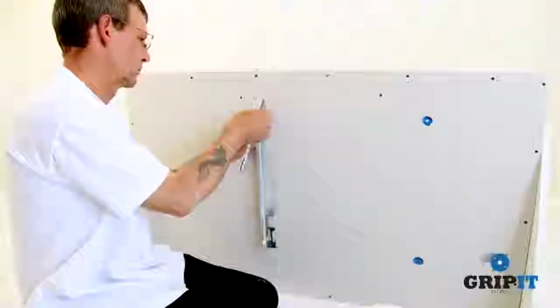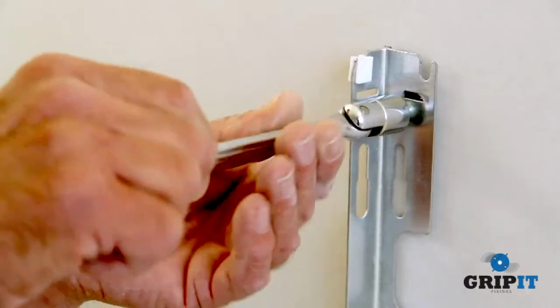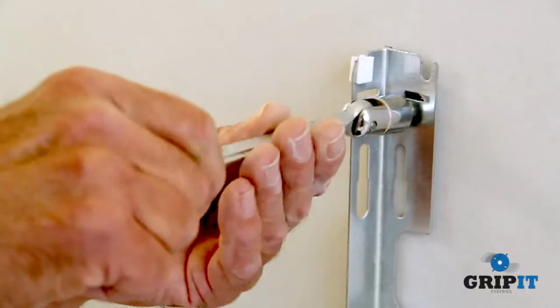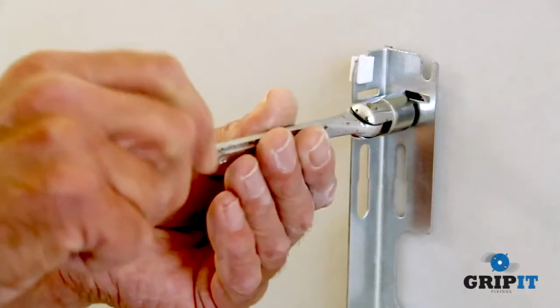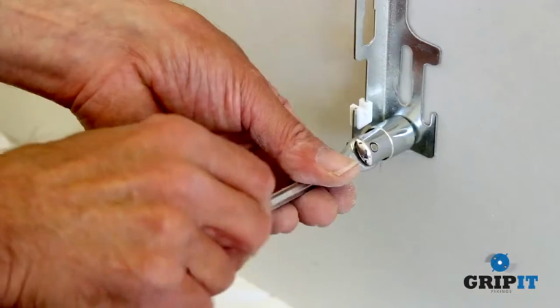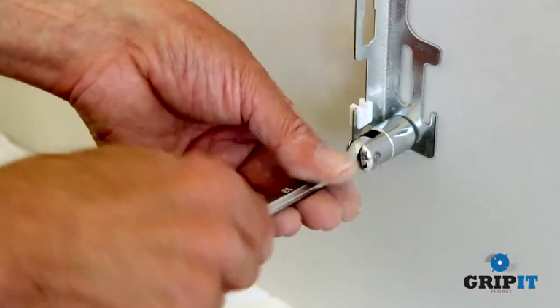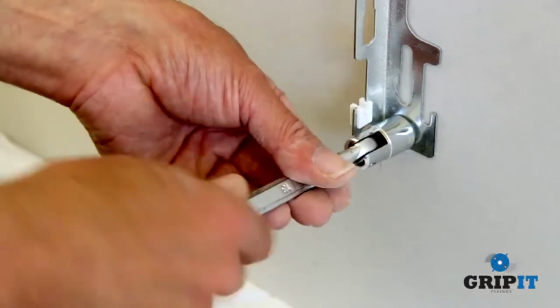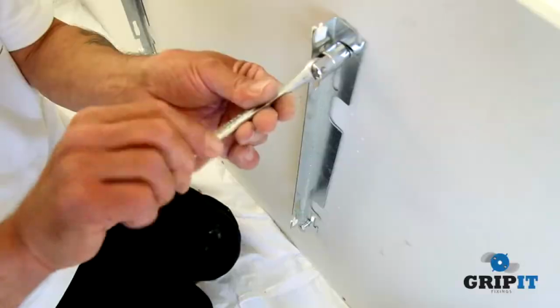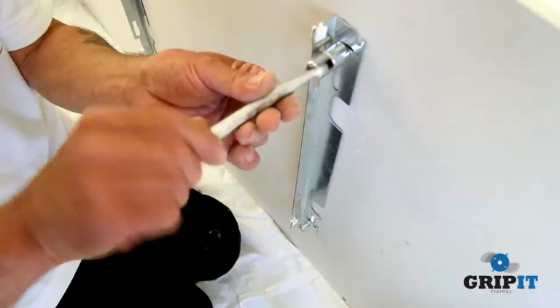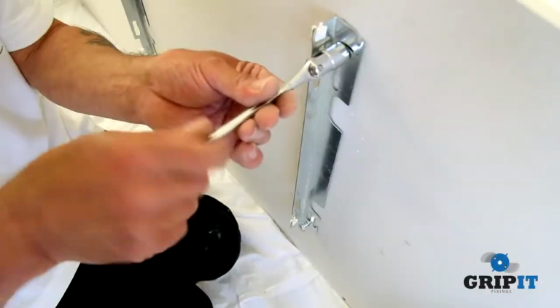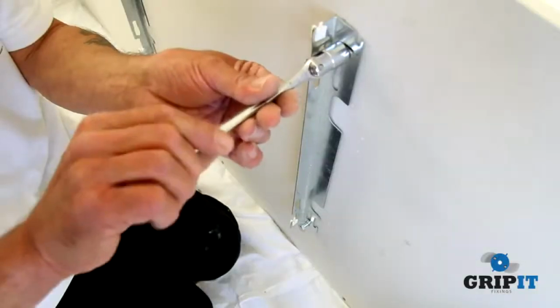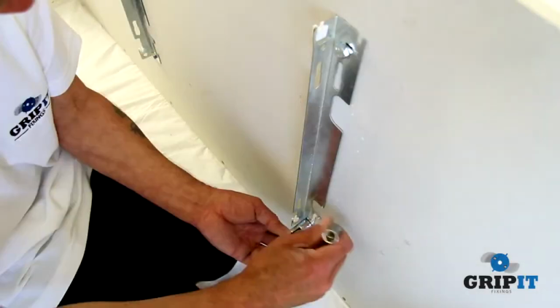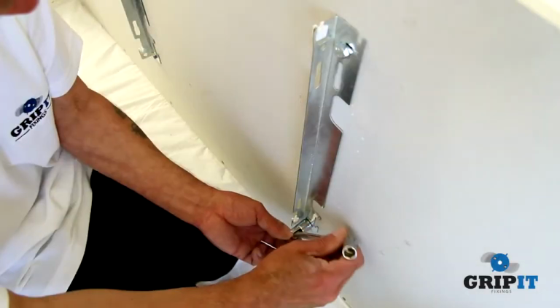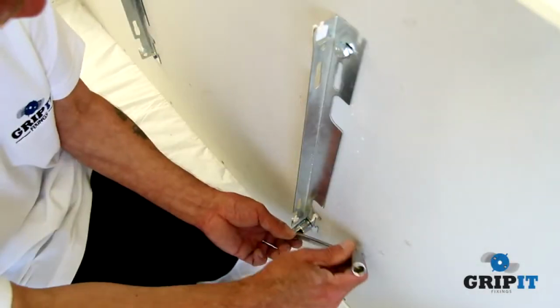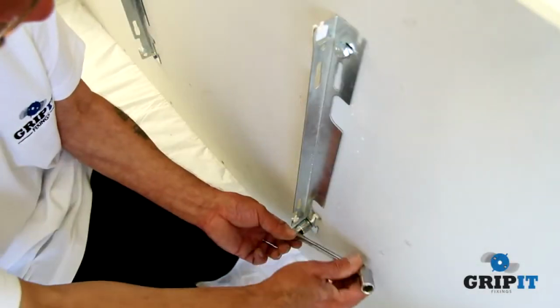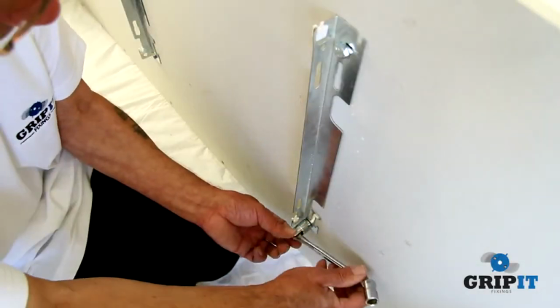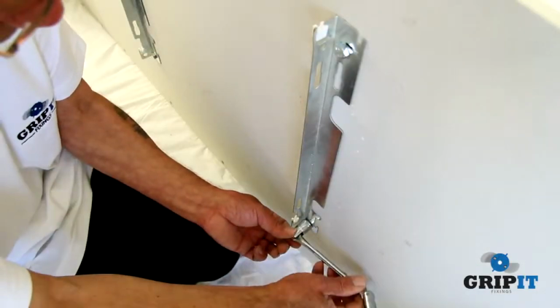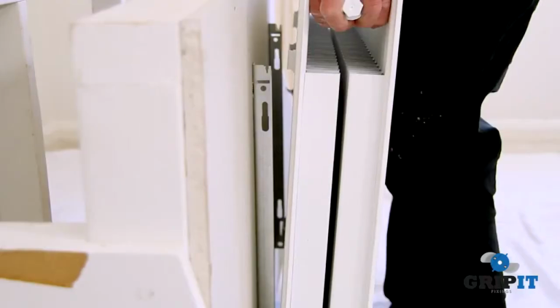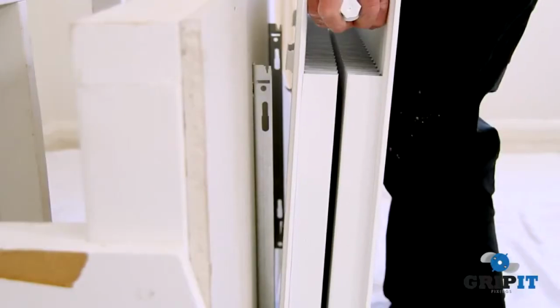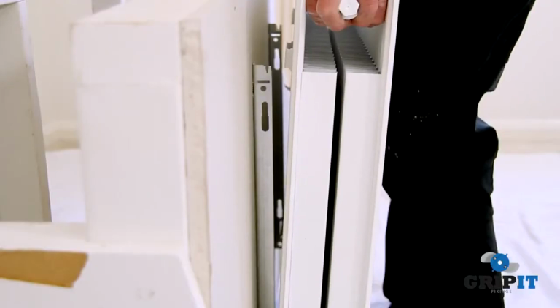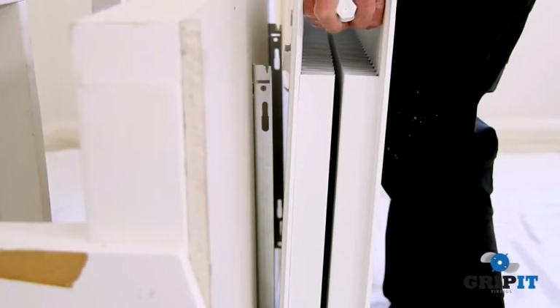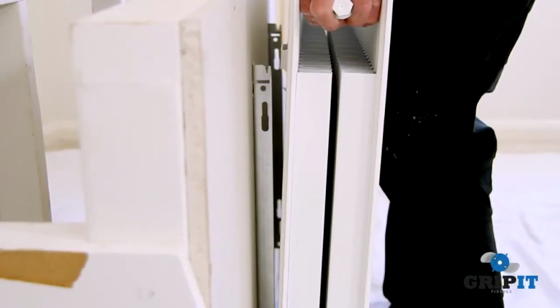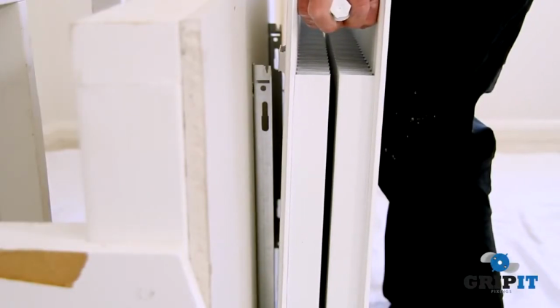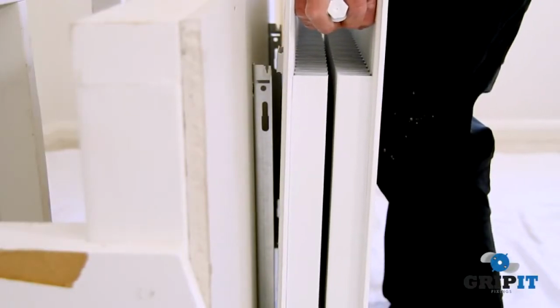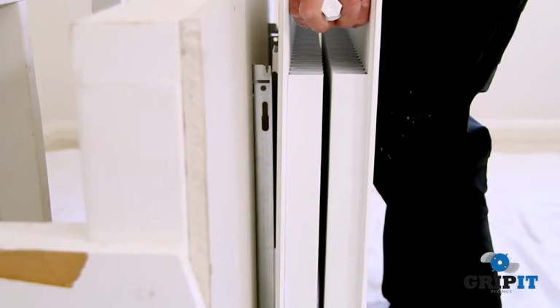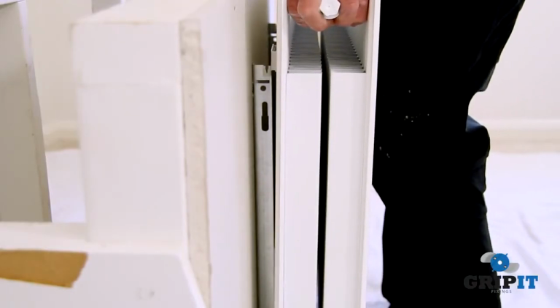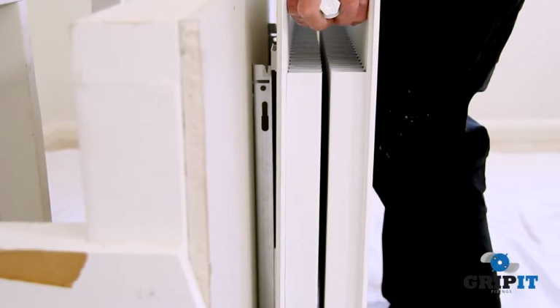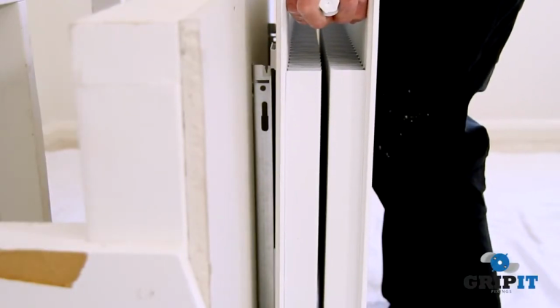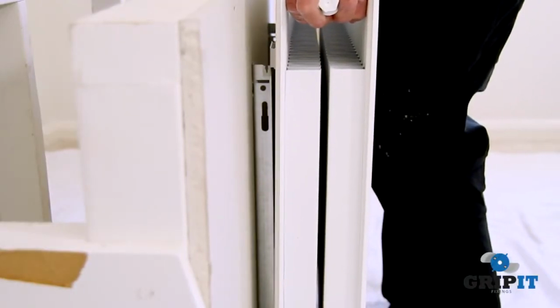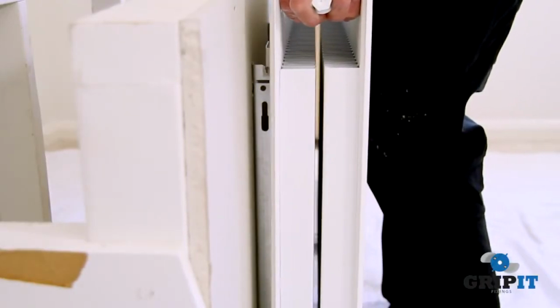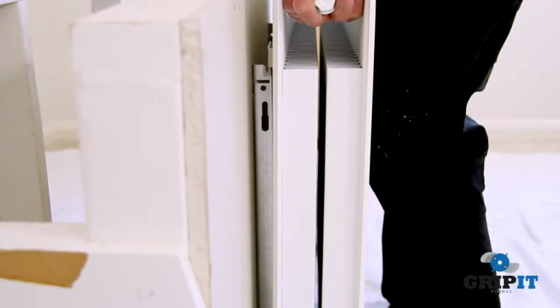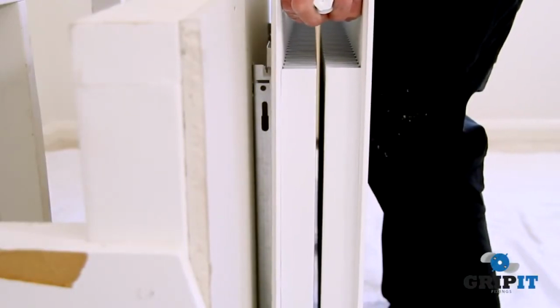Now screw the radiator bracket plate to the gripits. Hang the radiator onto the fixing brackets.